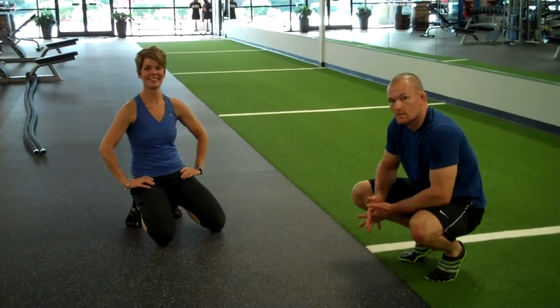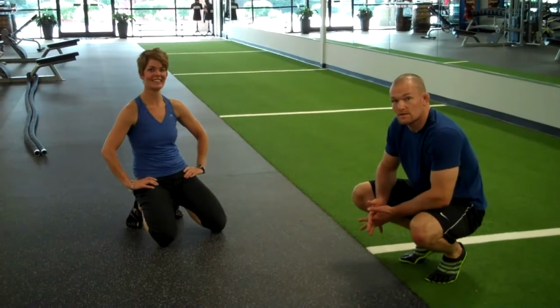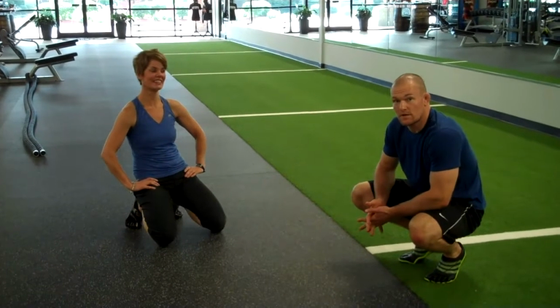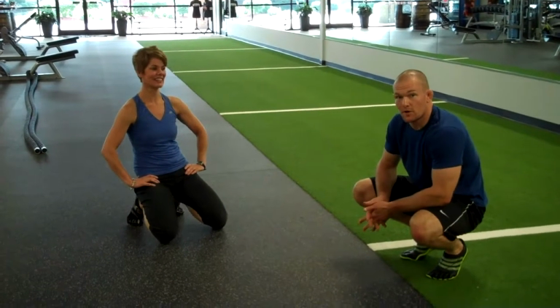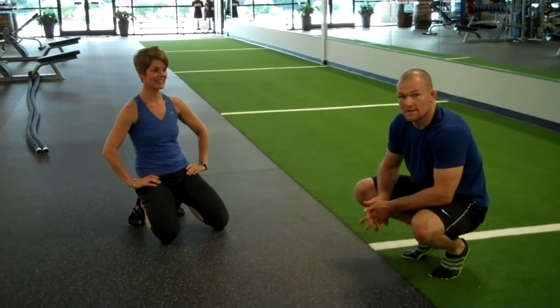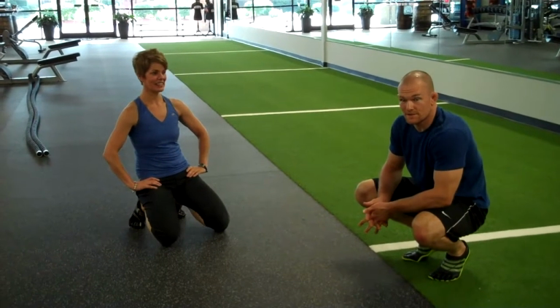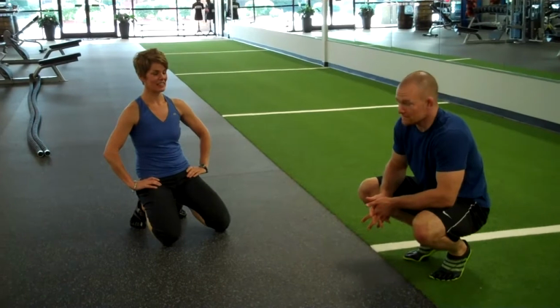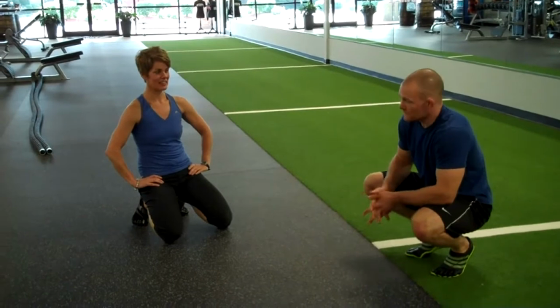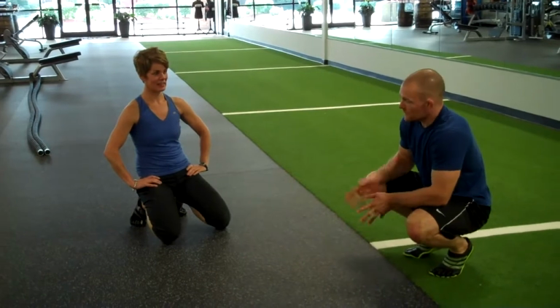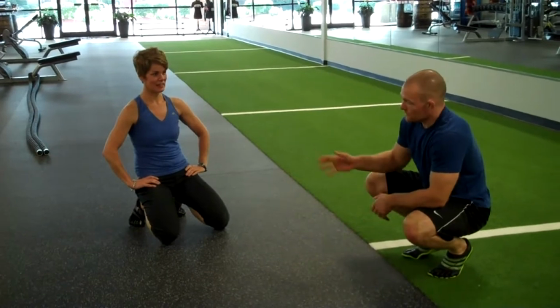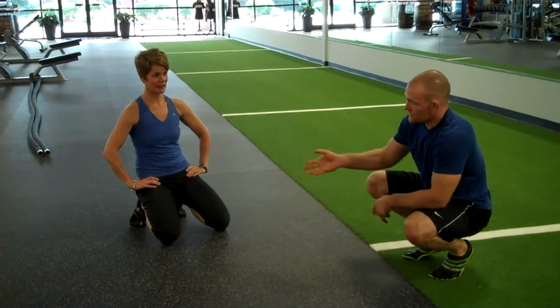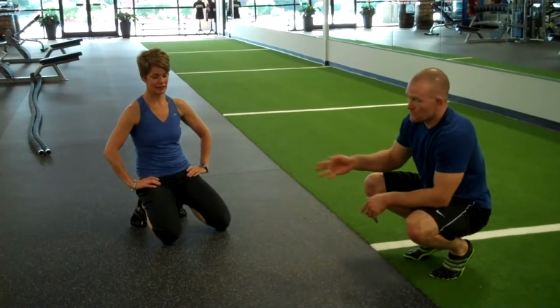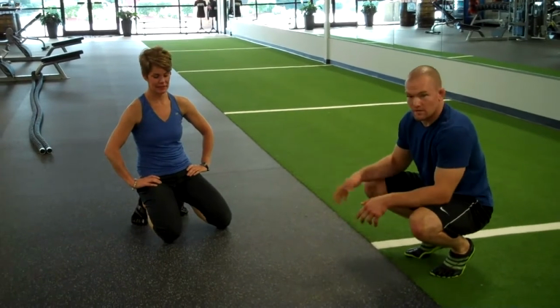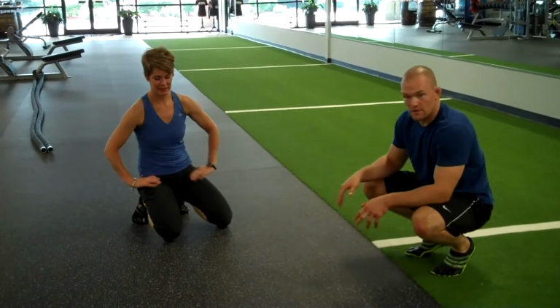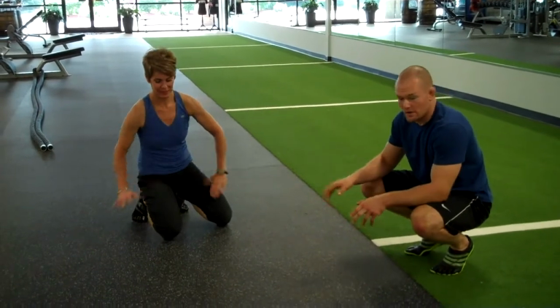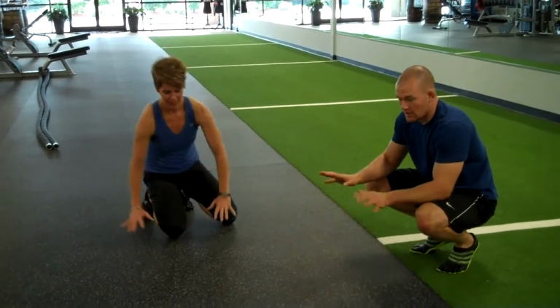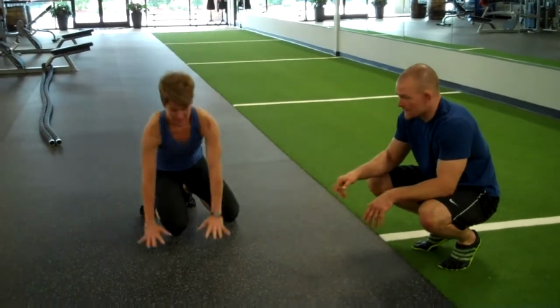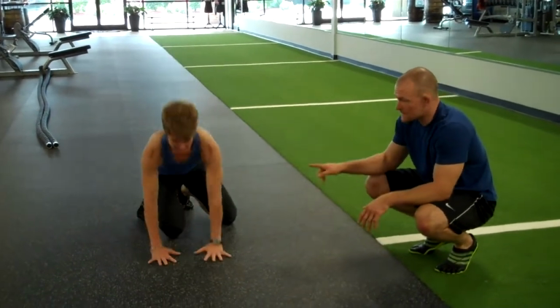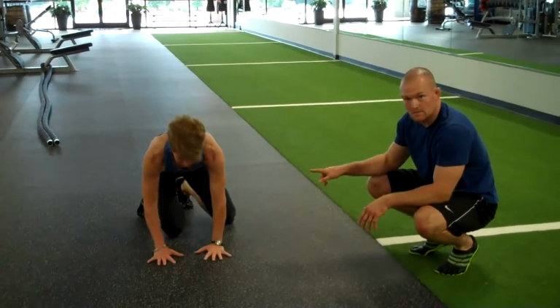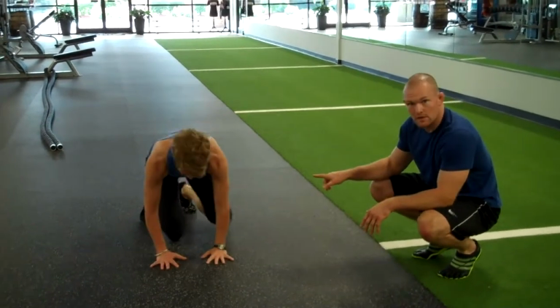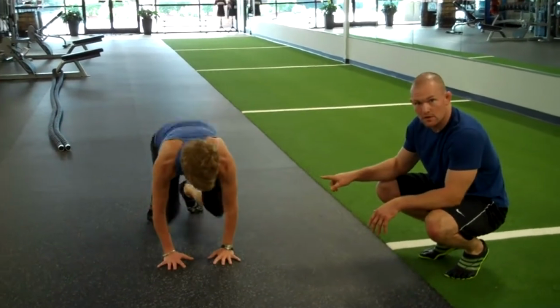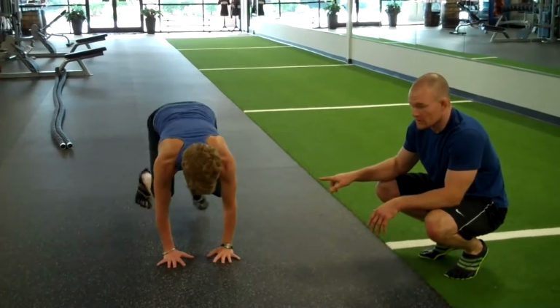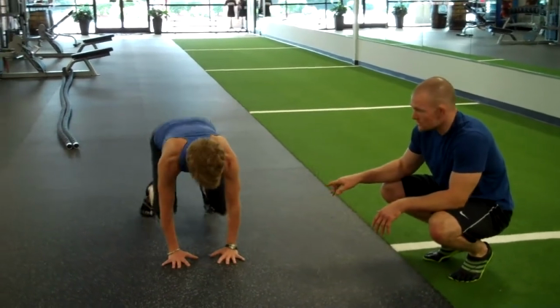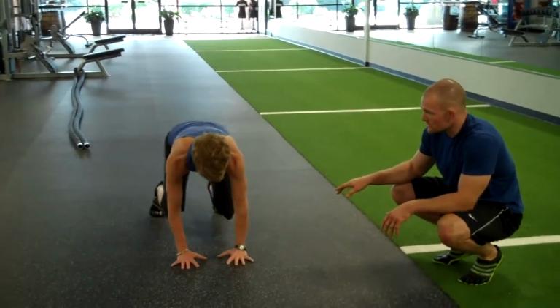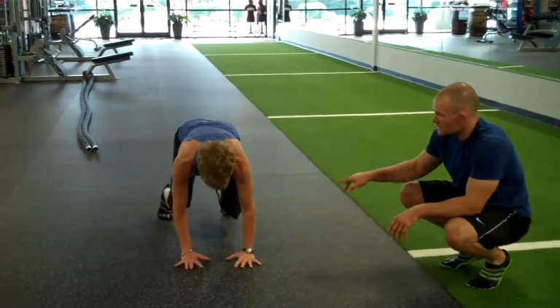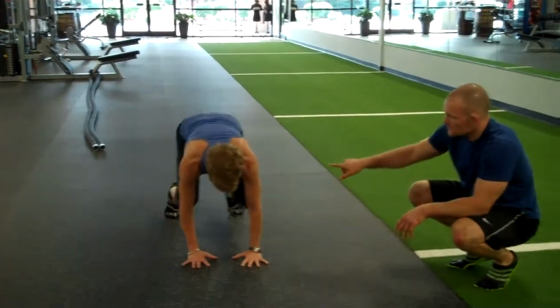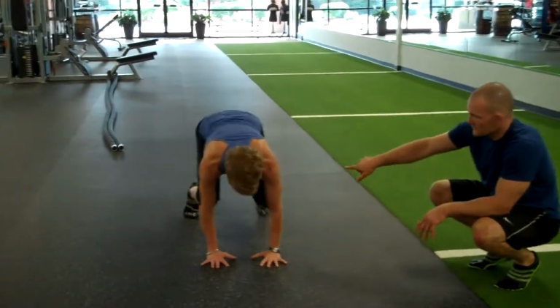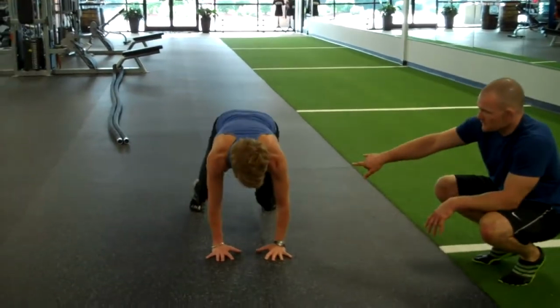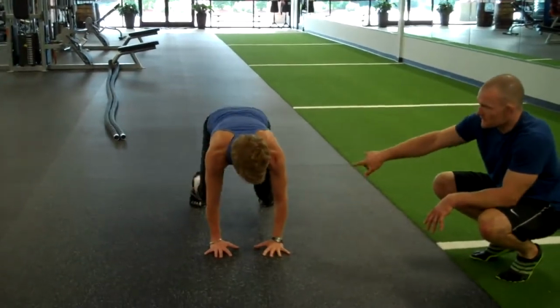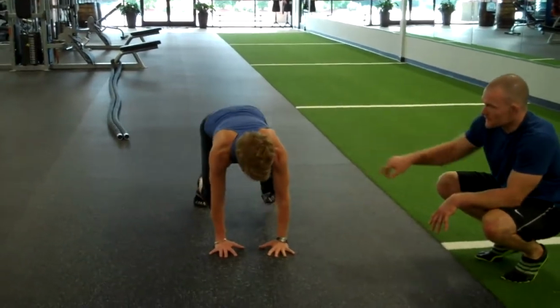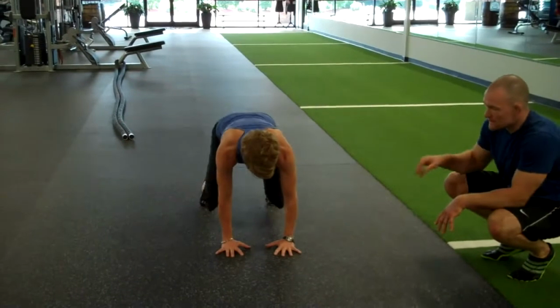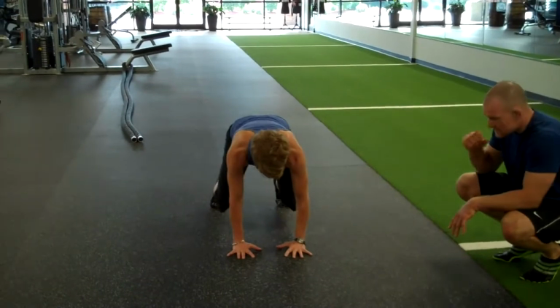This is a break dancer. We're going to start off on our hands and back on our toes, with a slight bend in the knees.